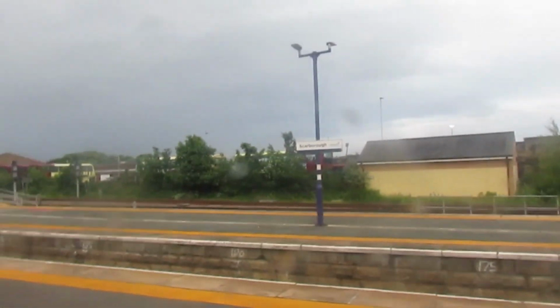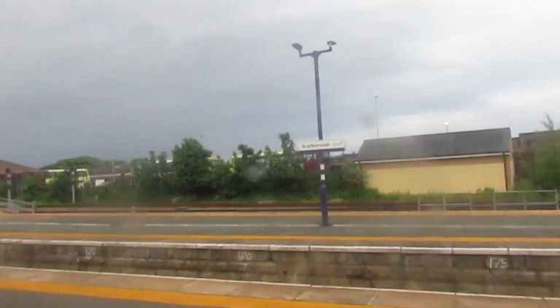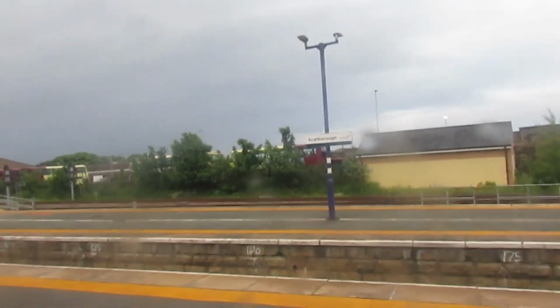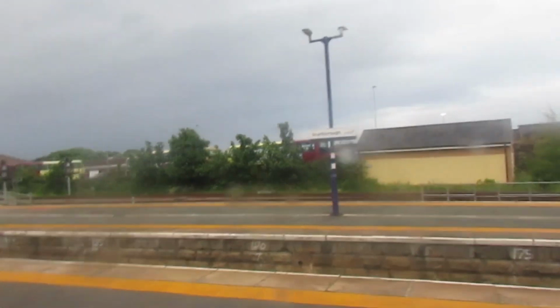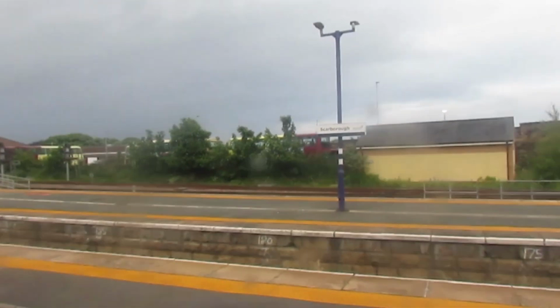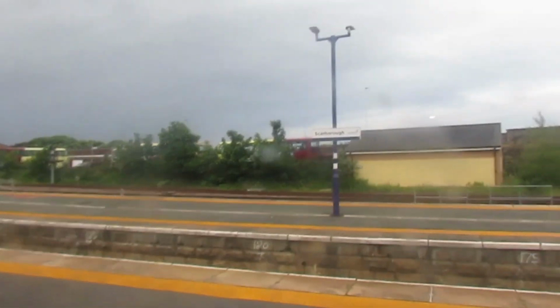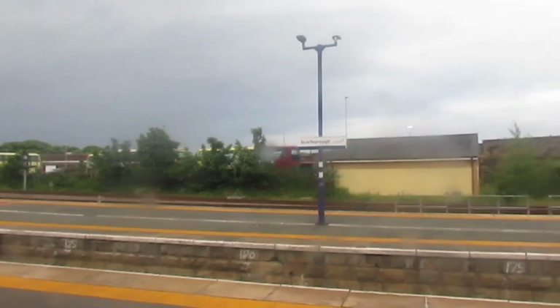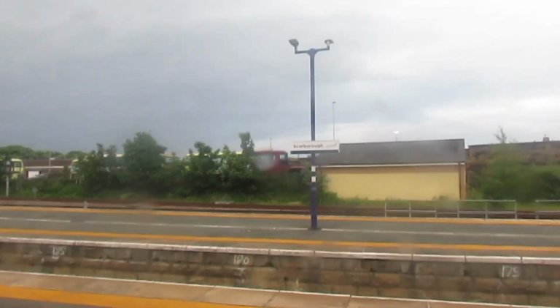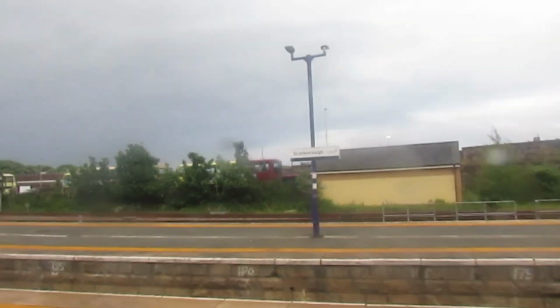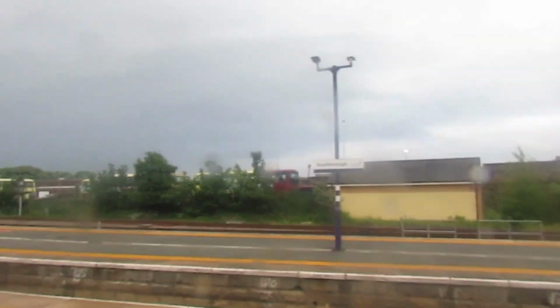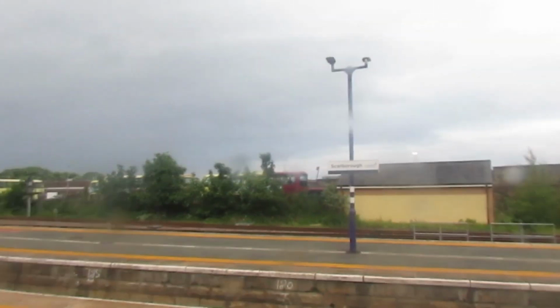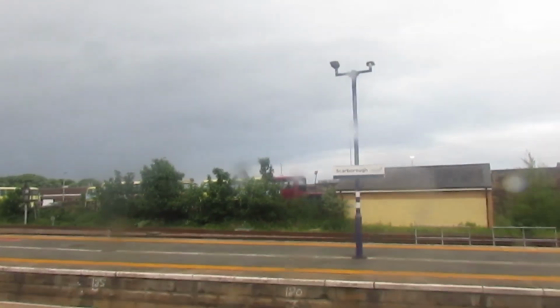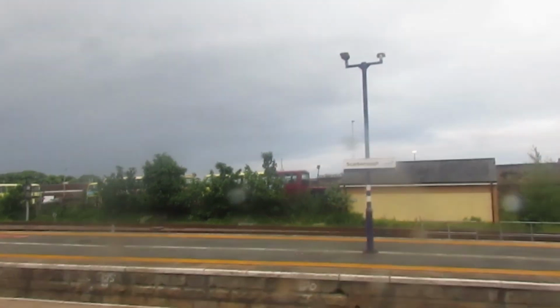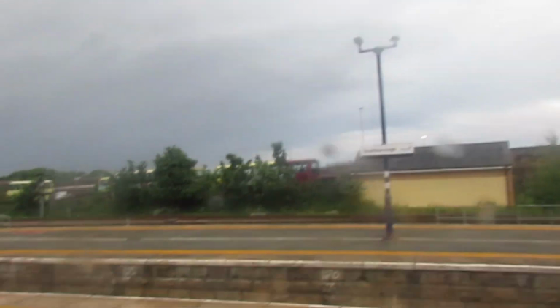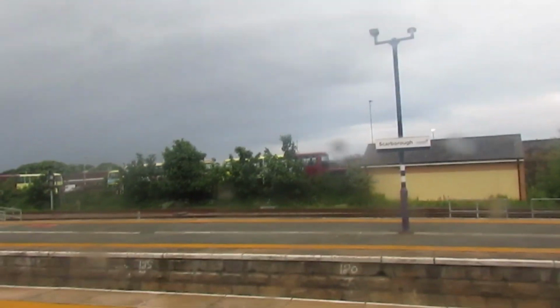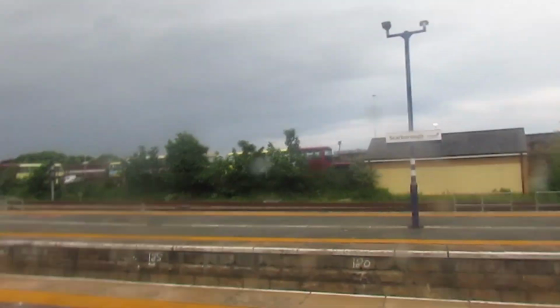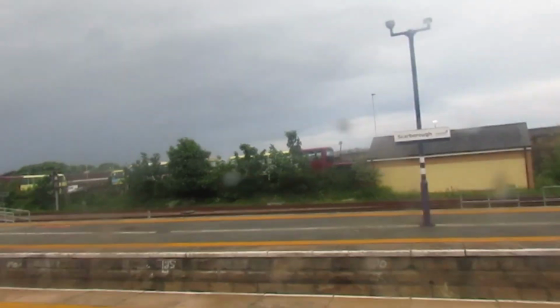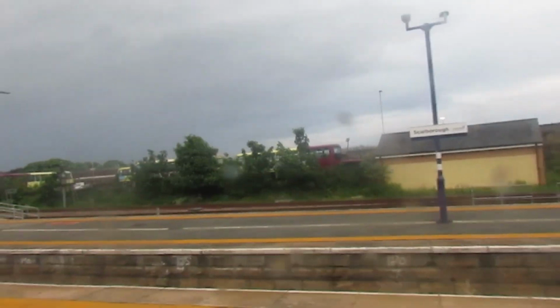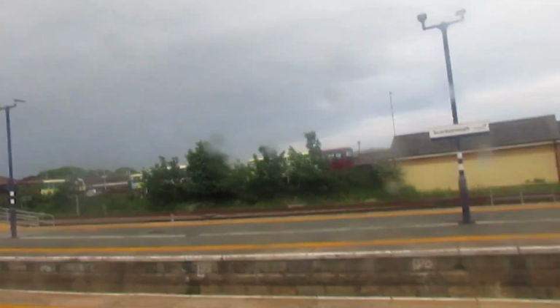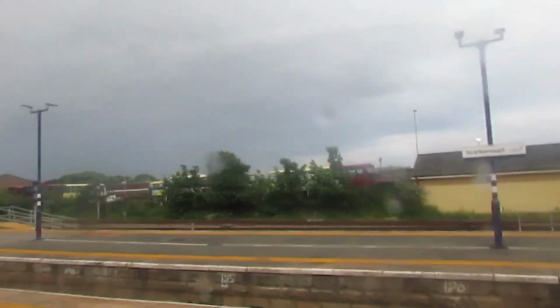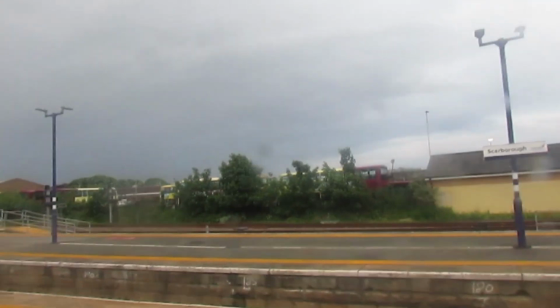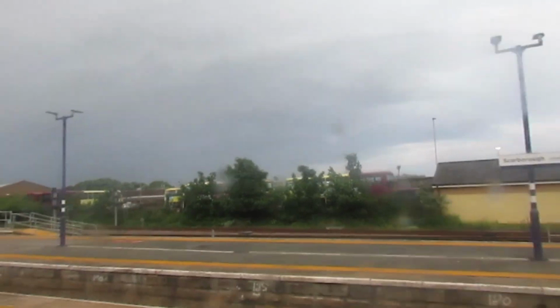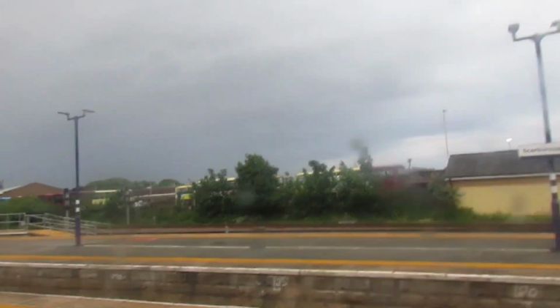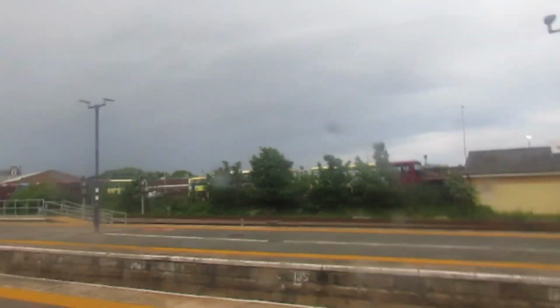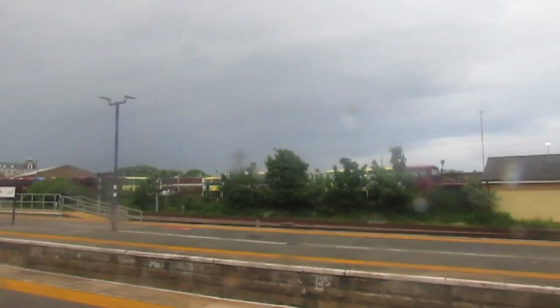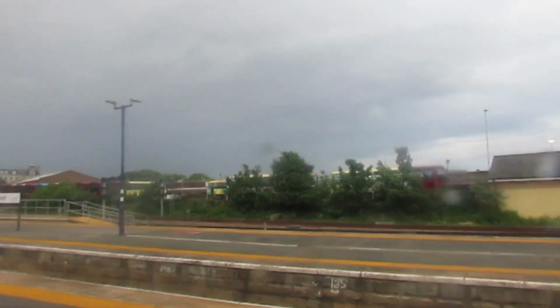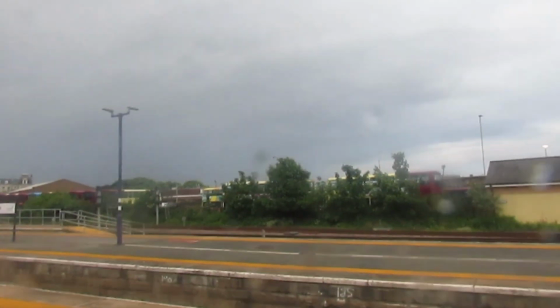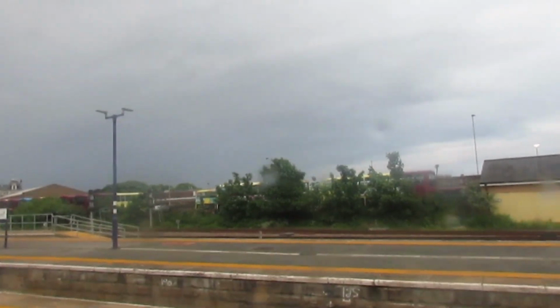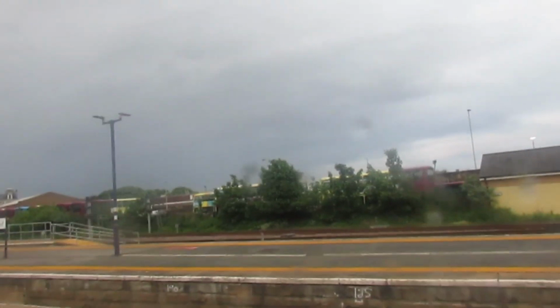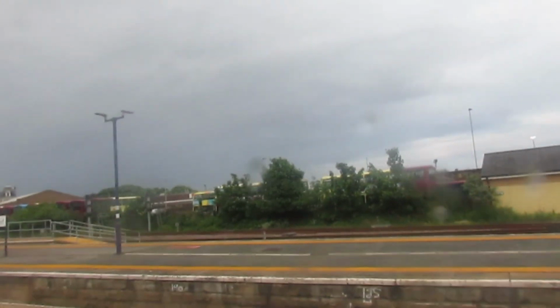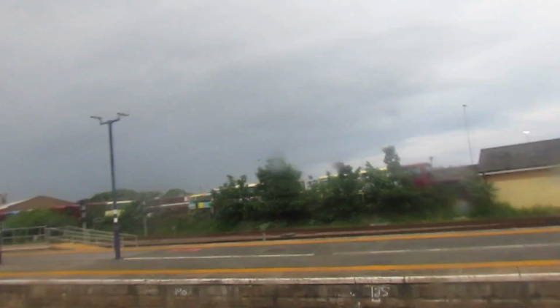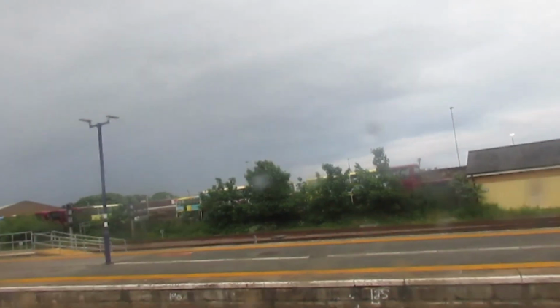Just over there is the Scarborough bus station depot, and the buses just pull up outside the station. You can get buses to Bridlington, Filey, Whitby, and Middlesbrough.